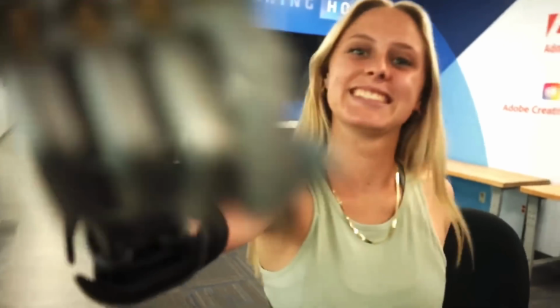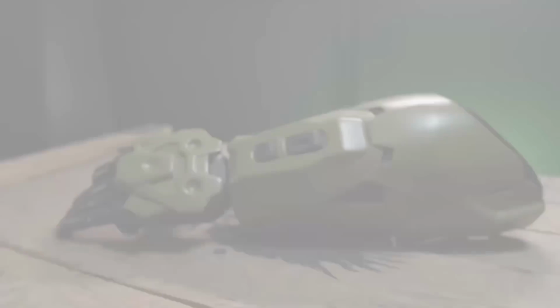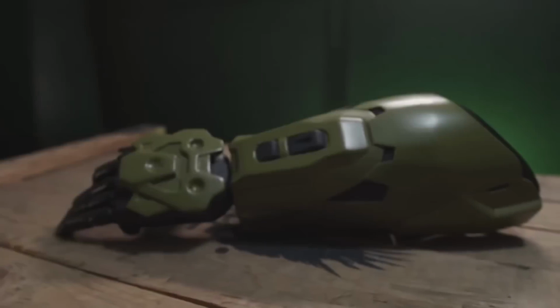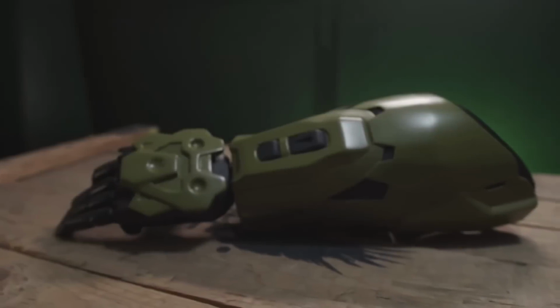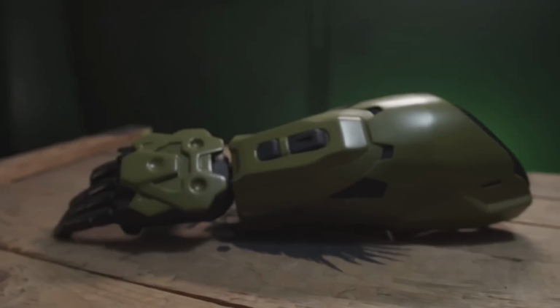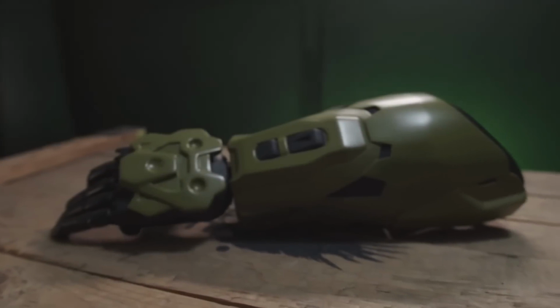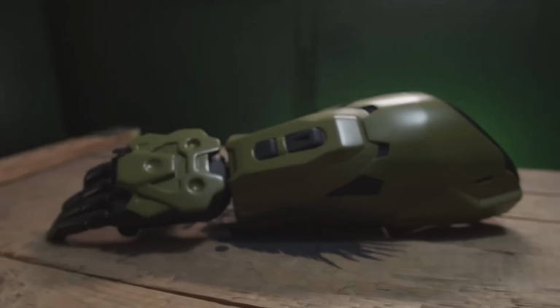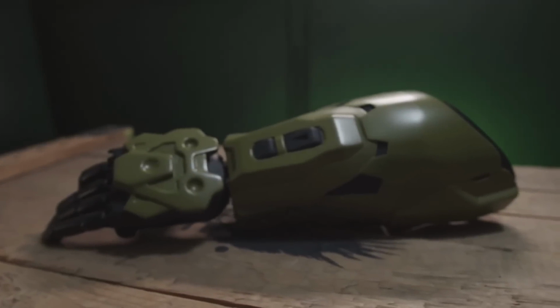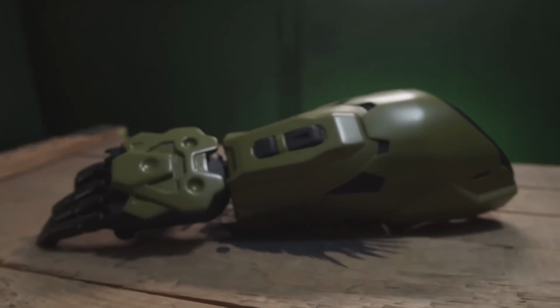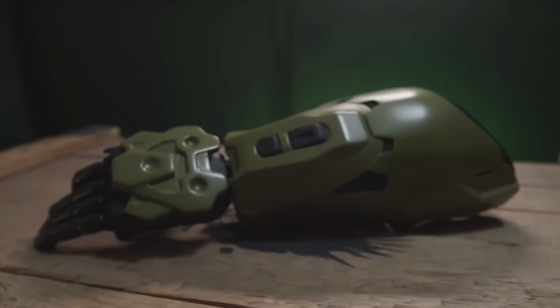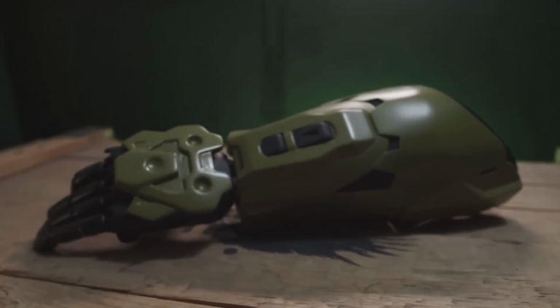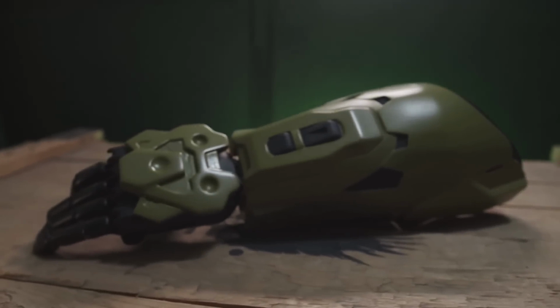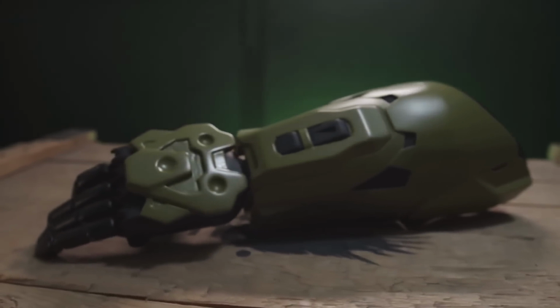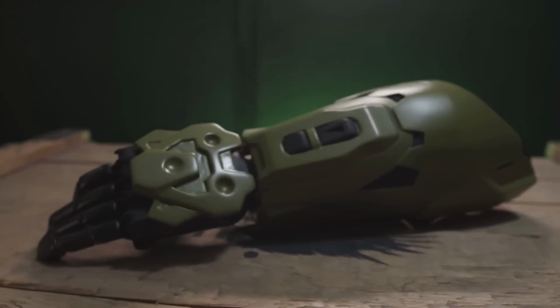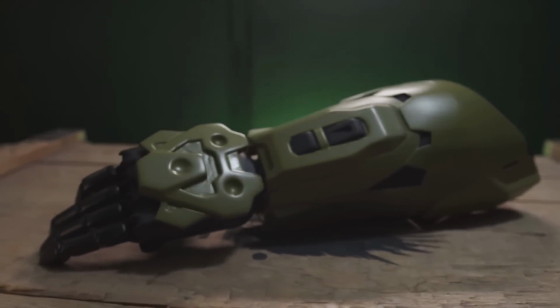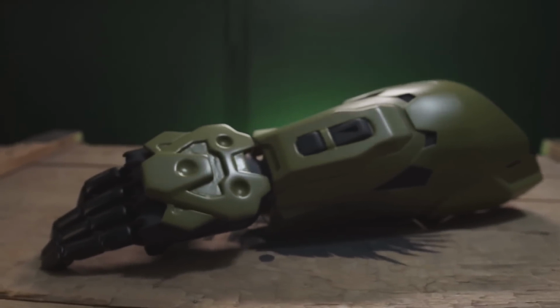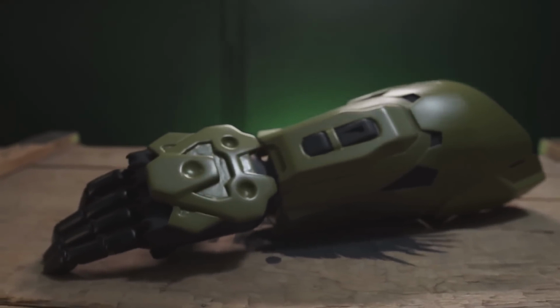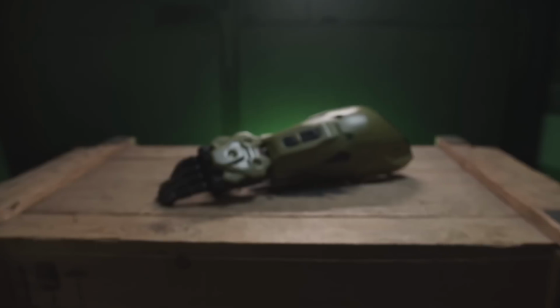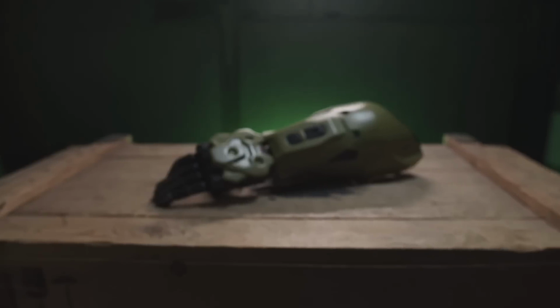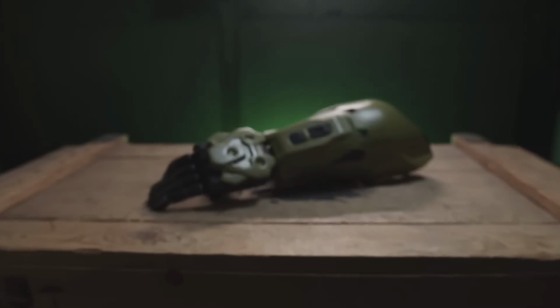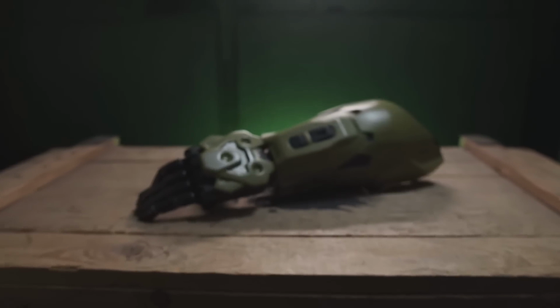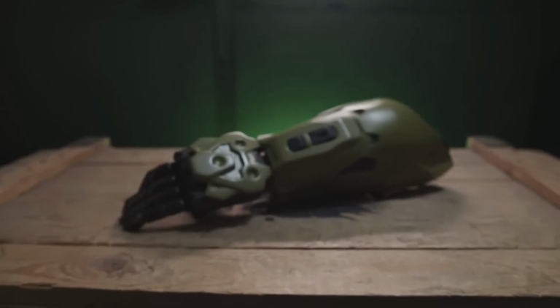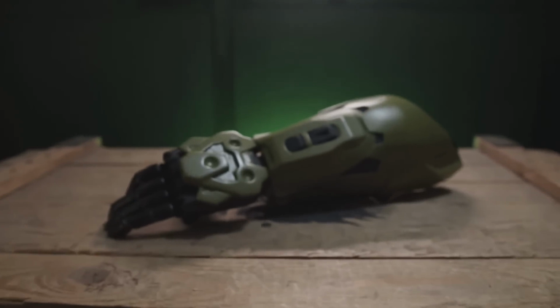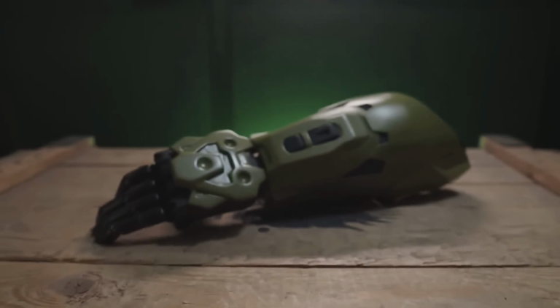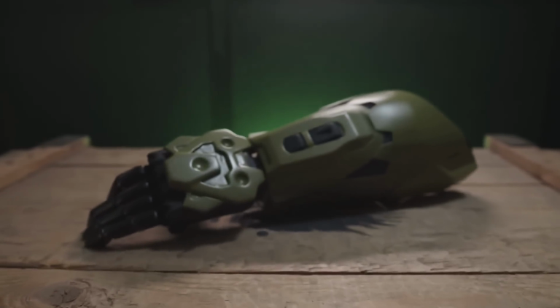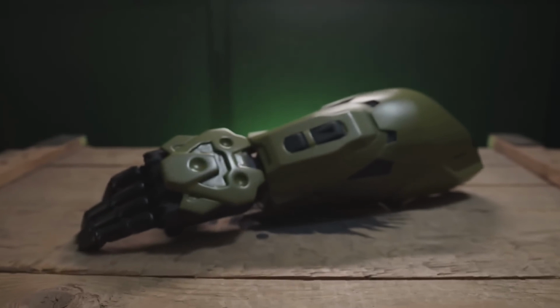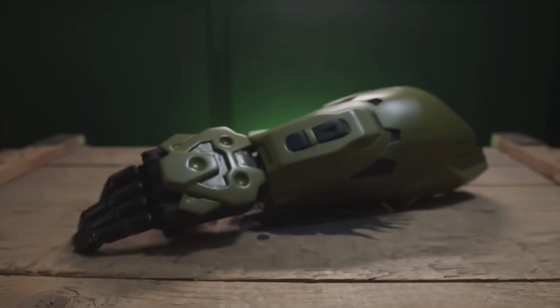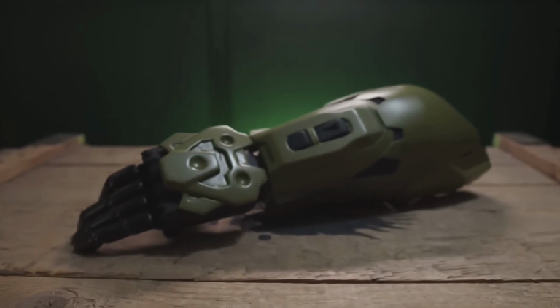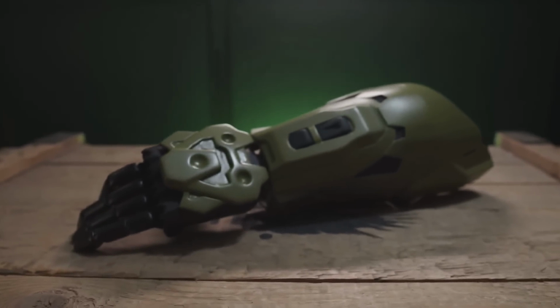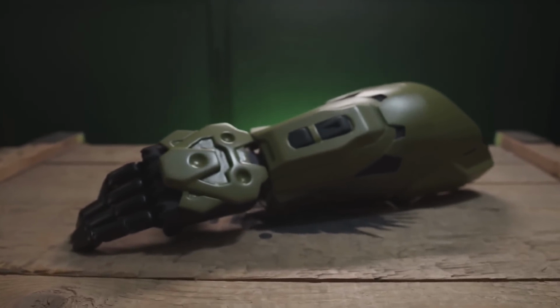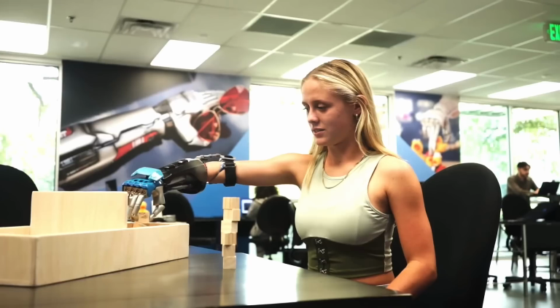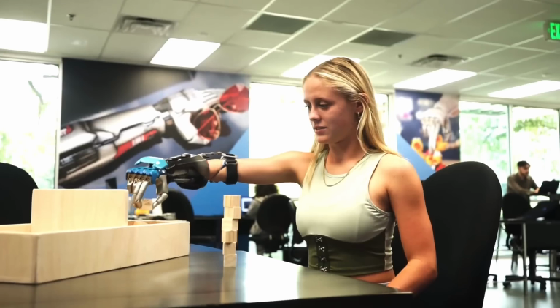We're also super excited about the Halo Infinite Master Chief Sleeve, which will also be available for selection at this upcoming study.